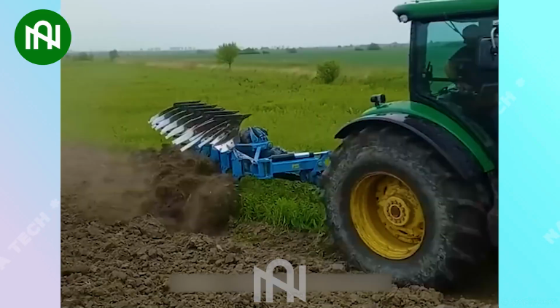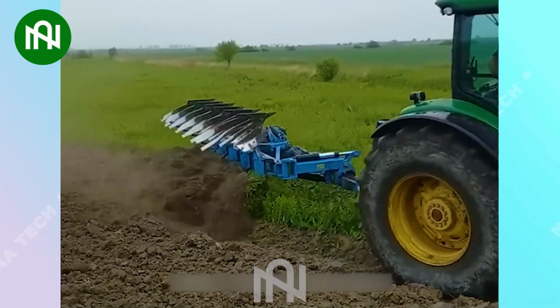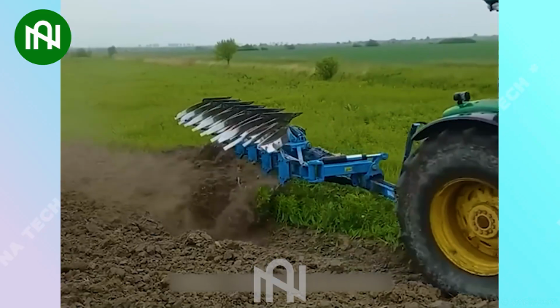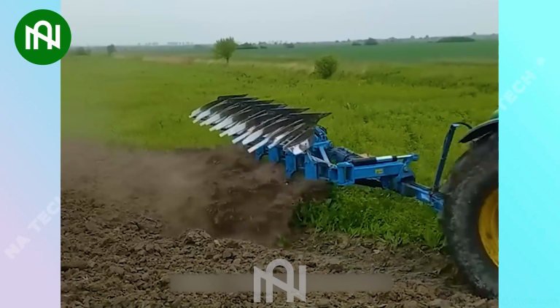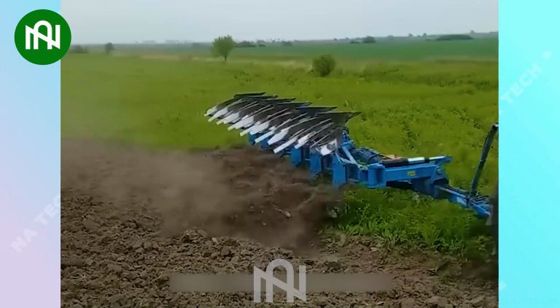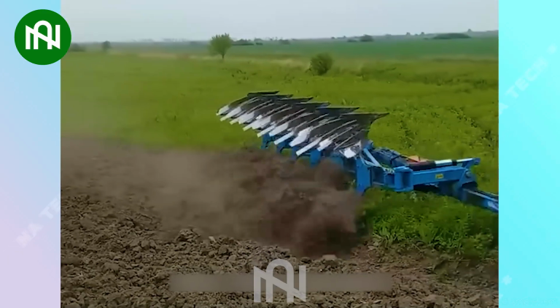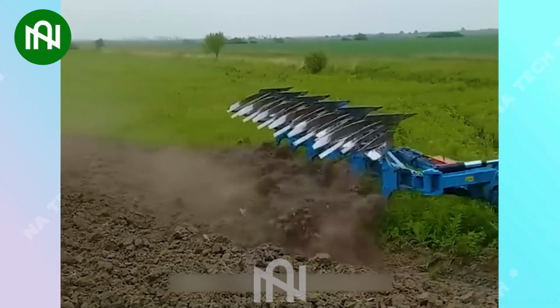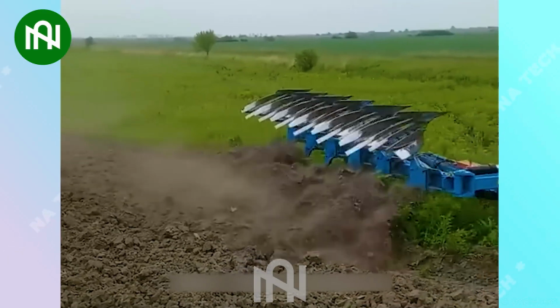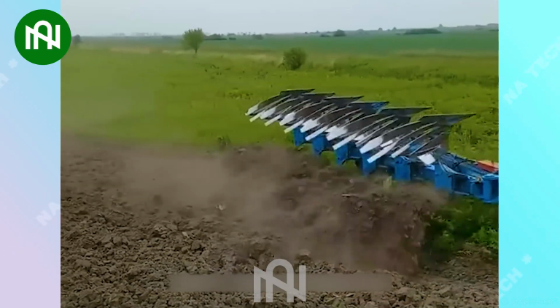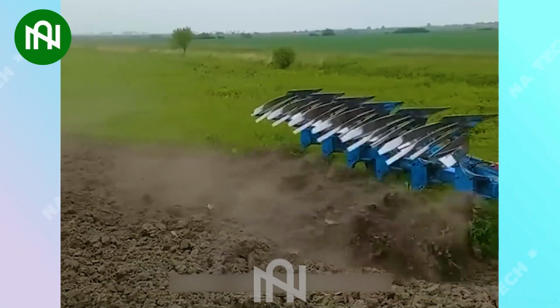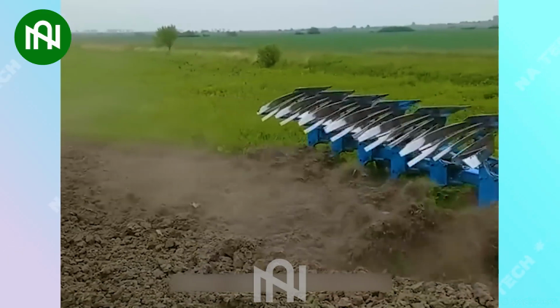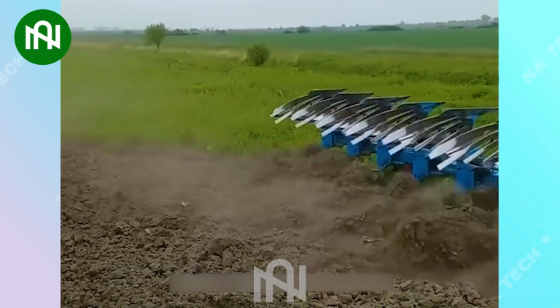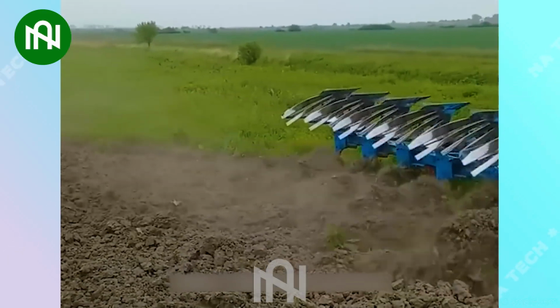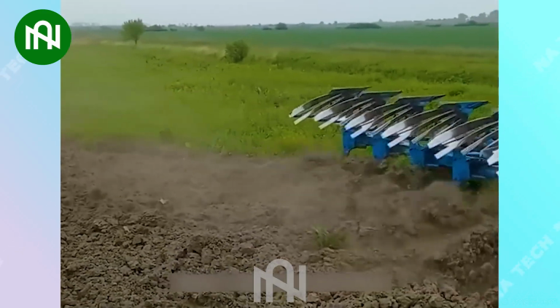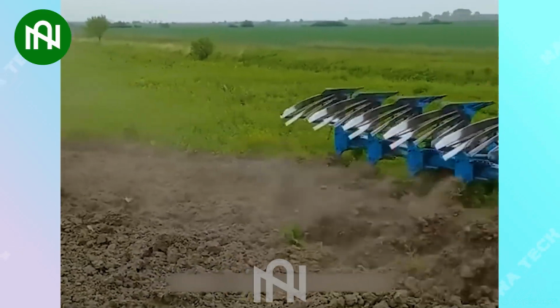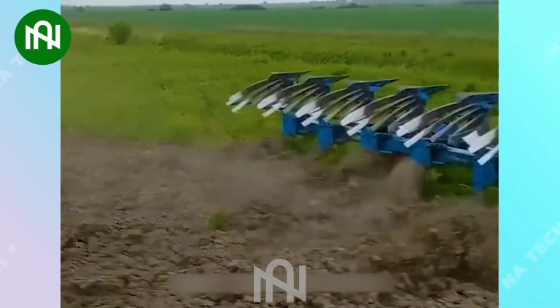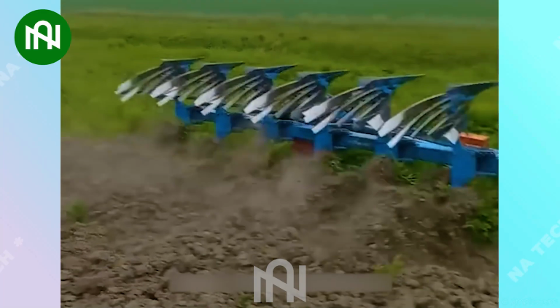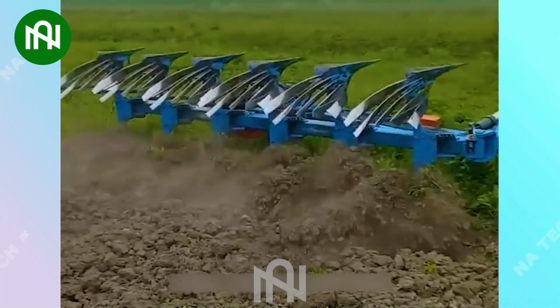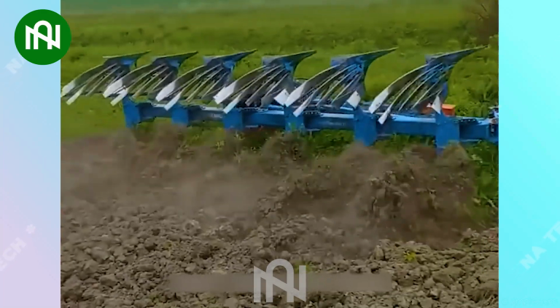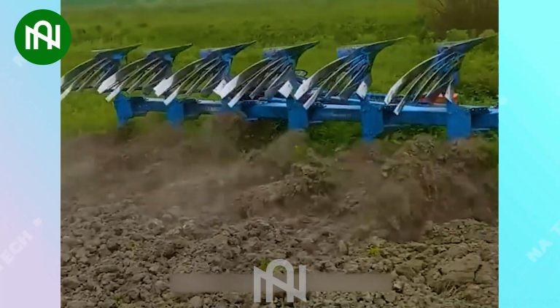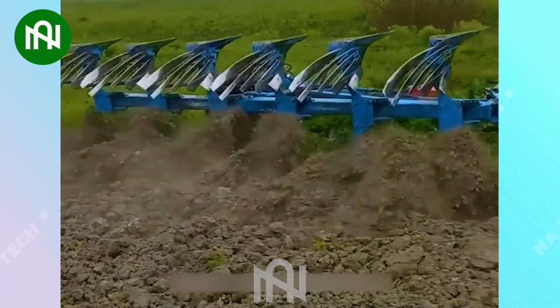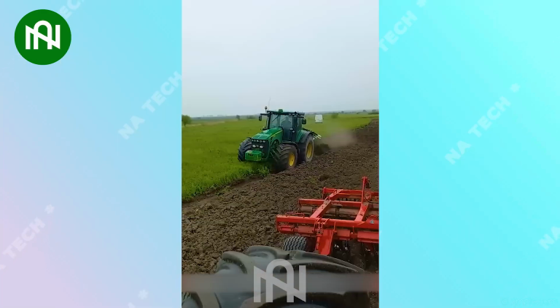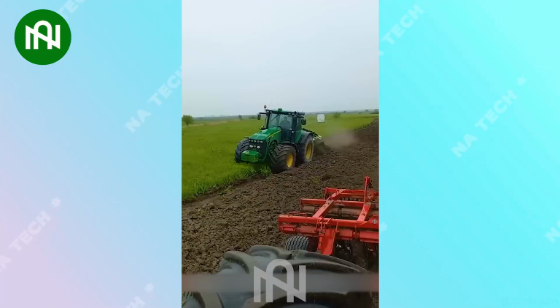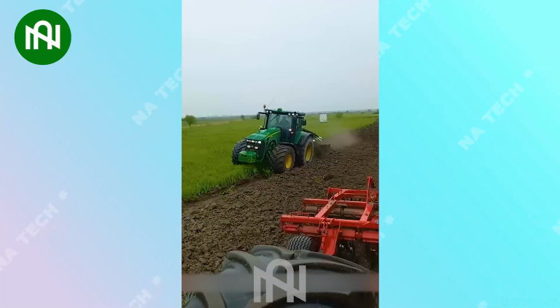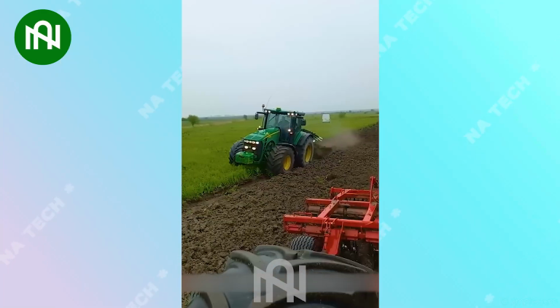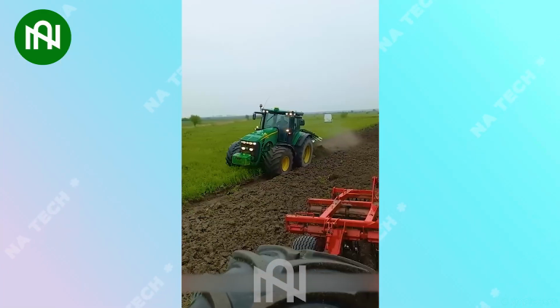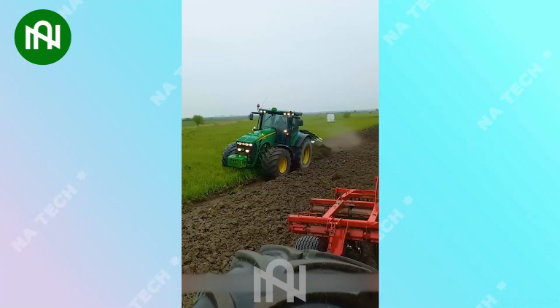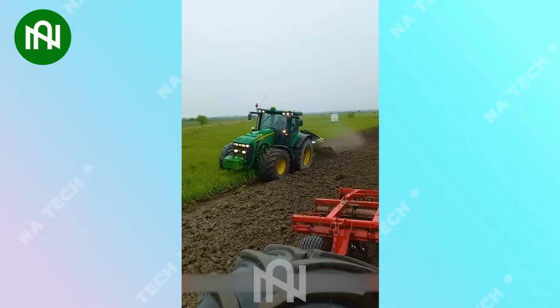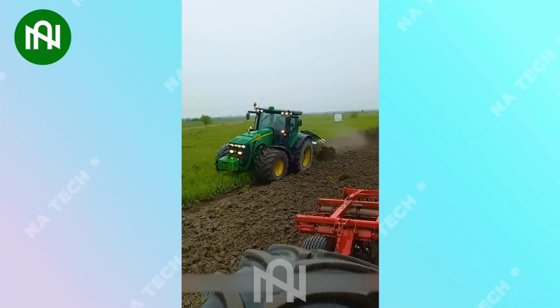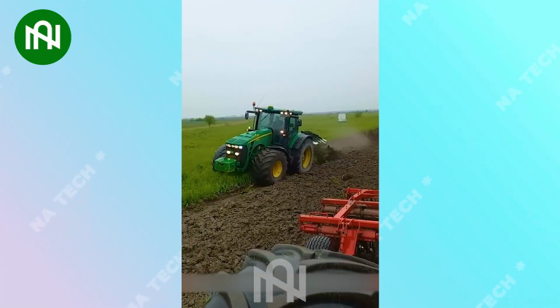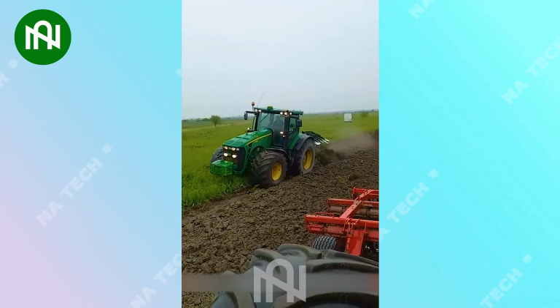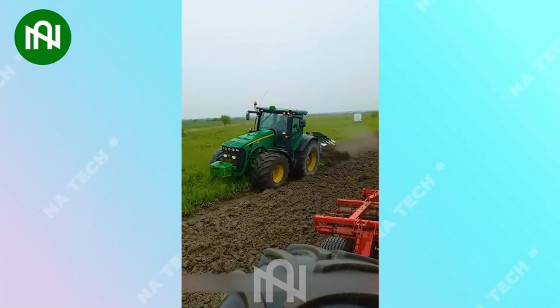An extremely efficient plowing machine that is an indispensable part of achieving a bountiful harvest season.